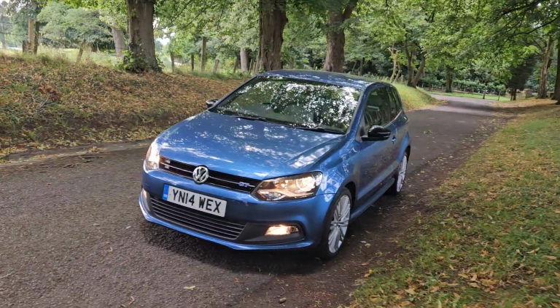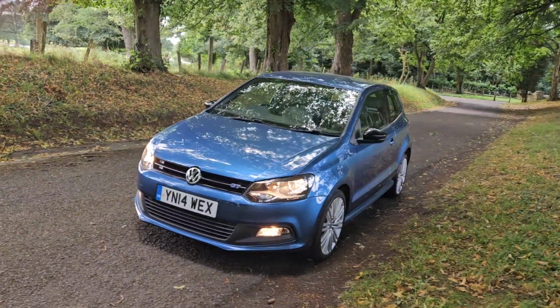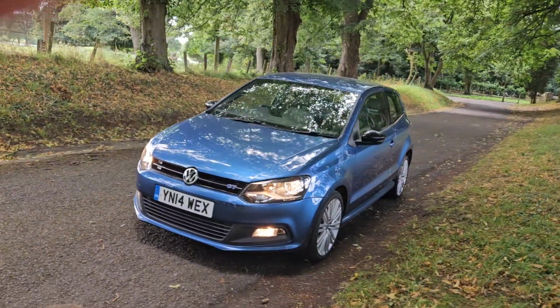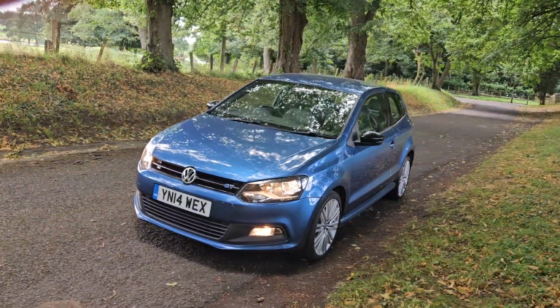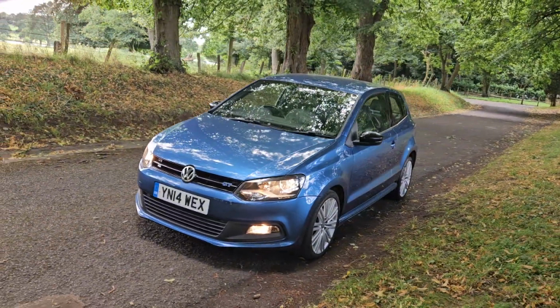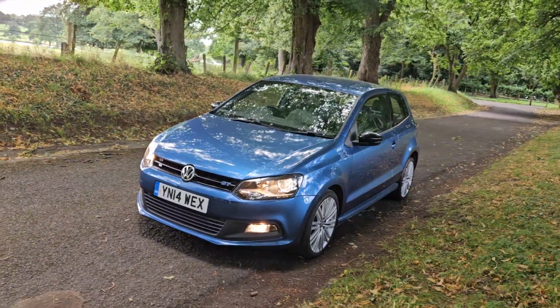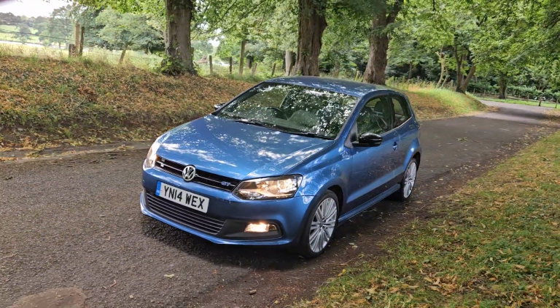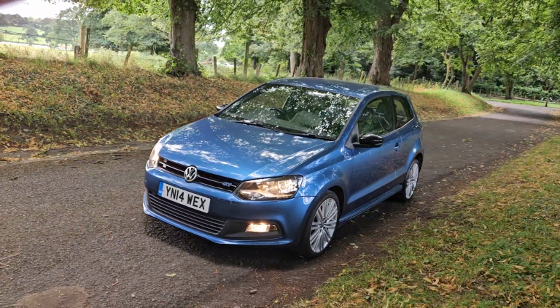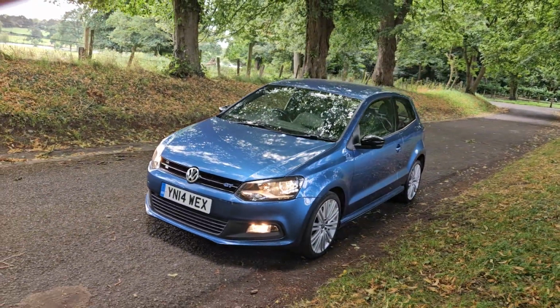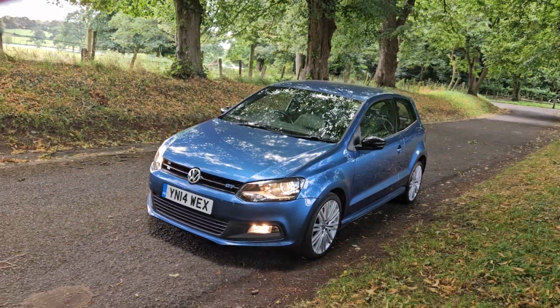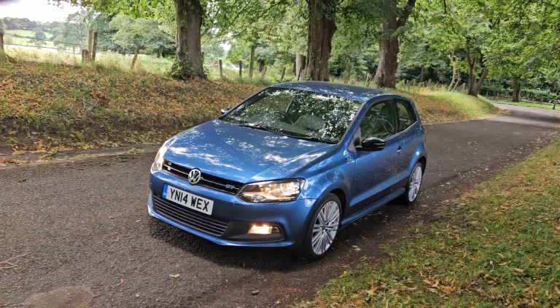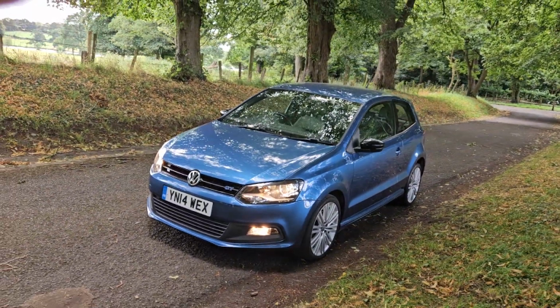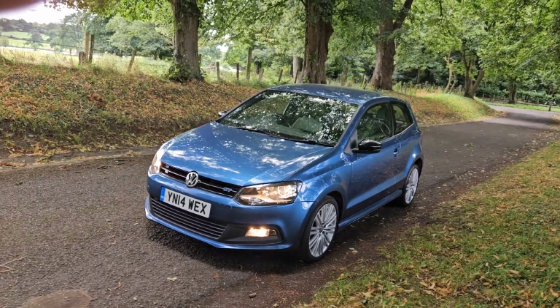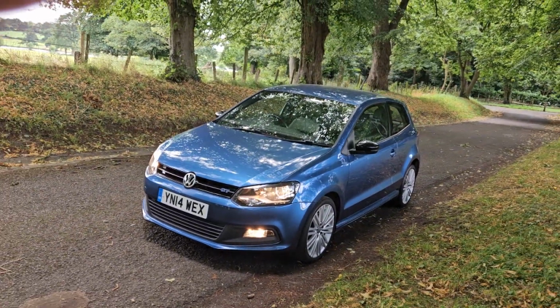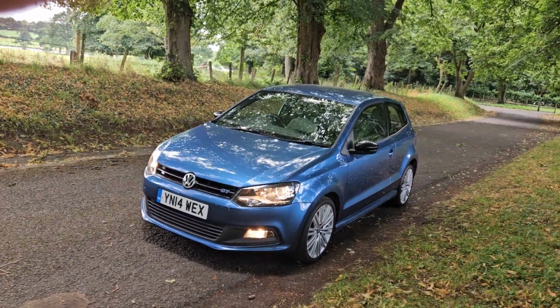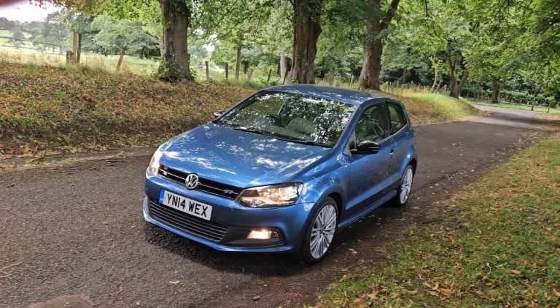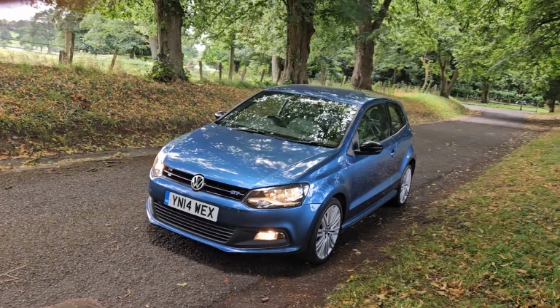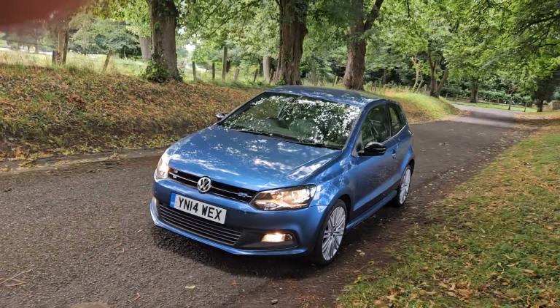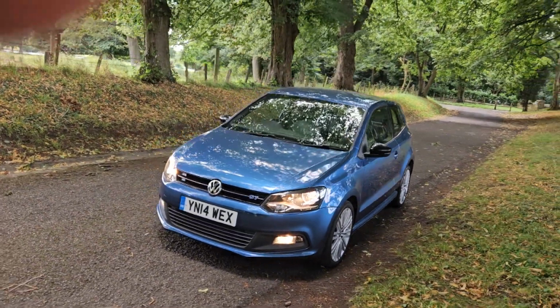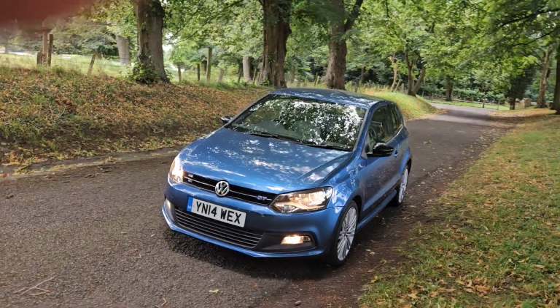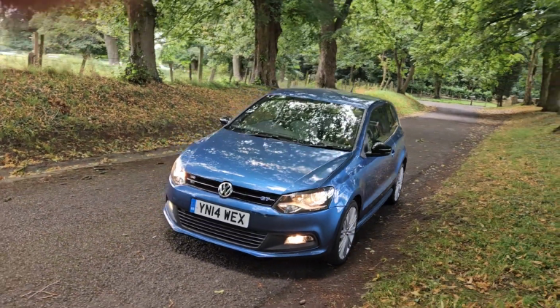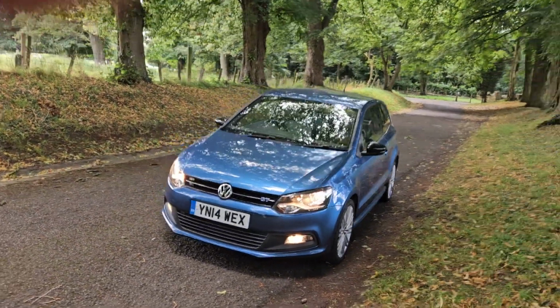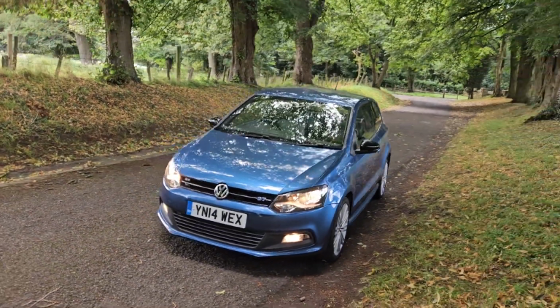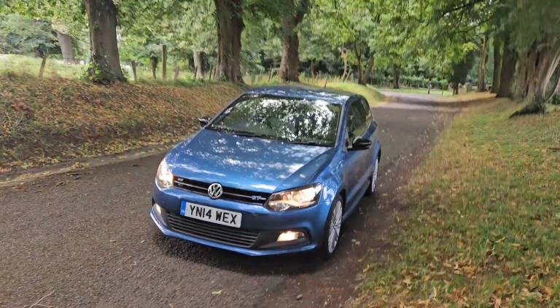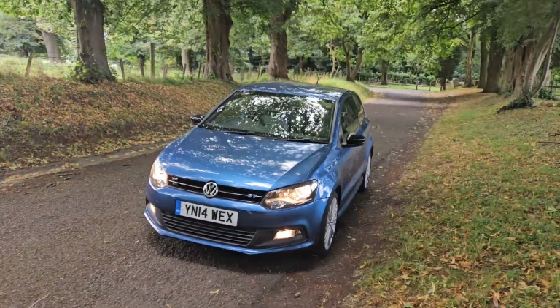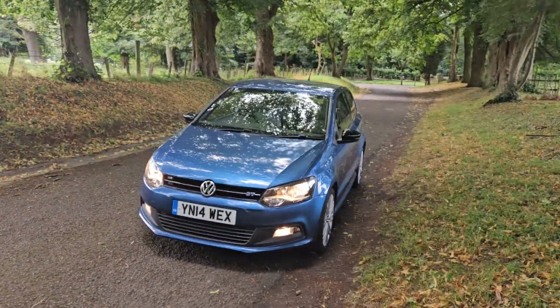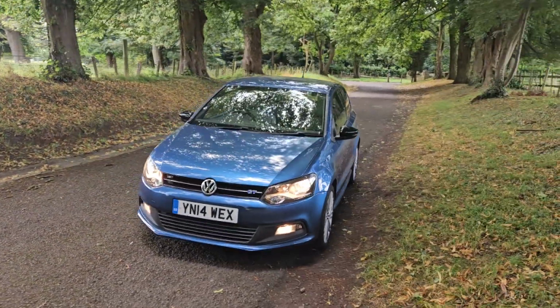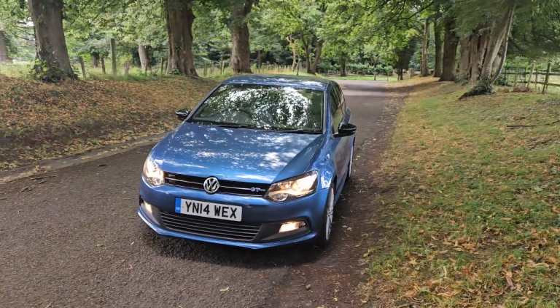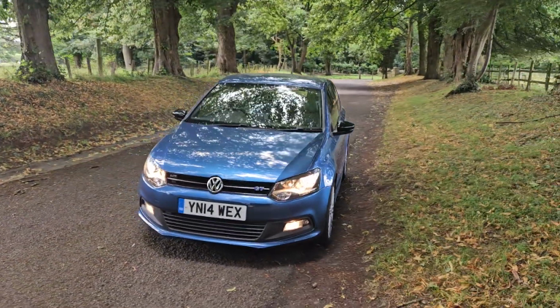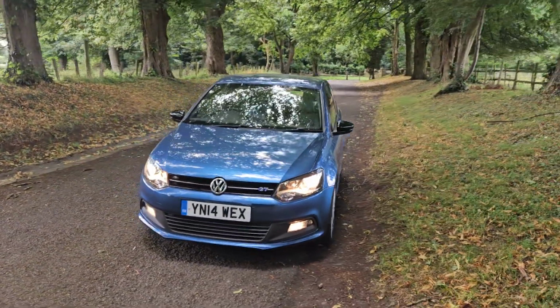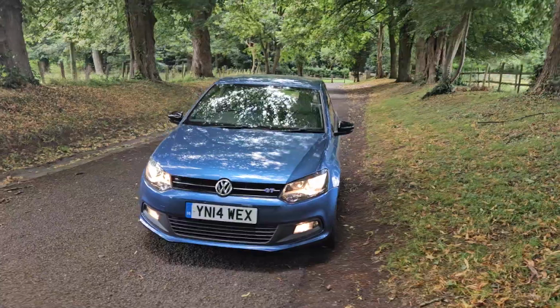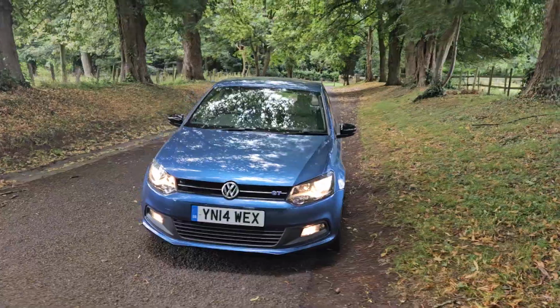Goes through the gears lovely. That is a super sharp looking car in a lovely colour.